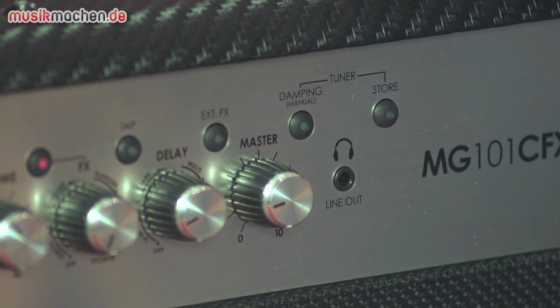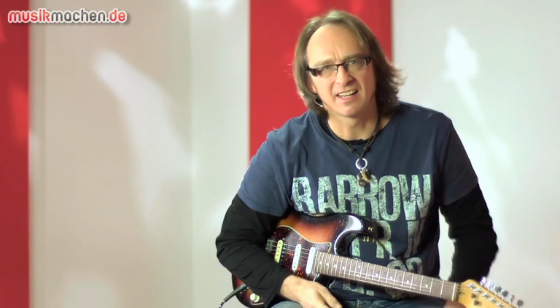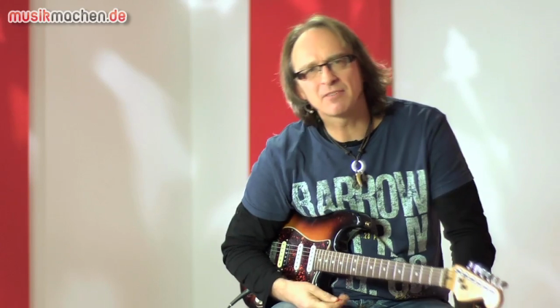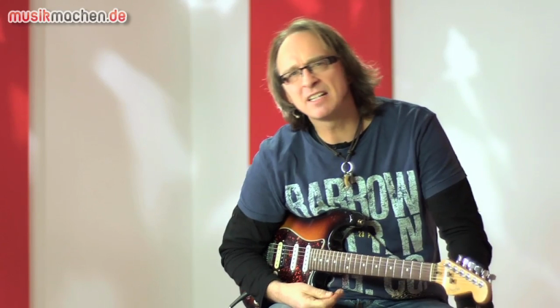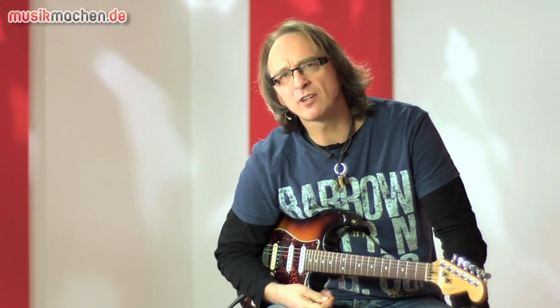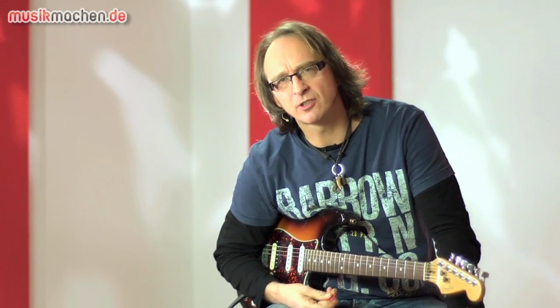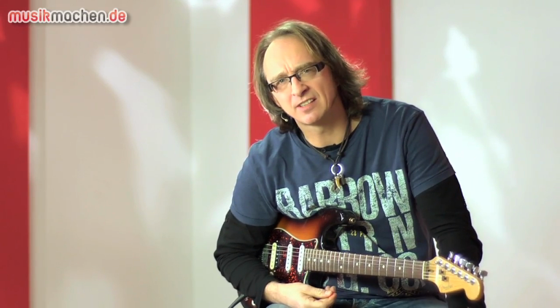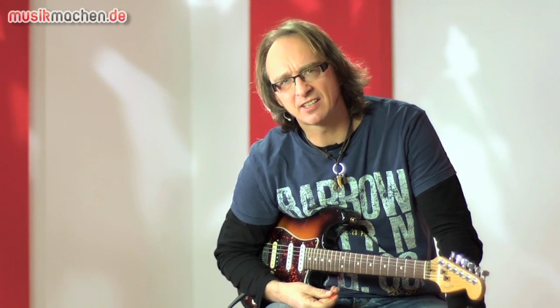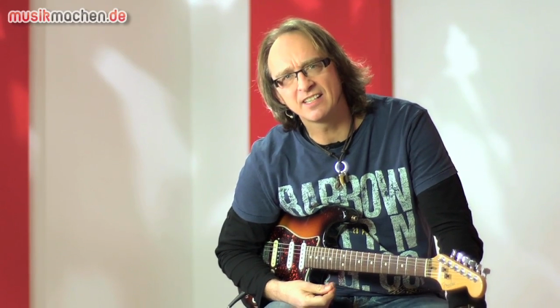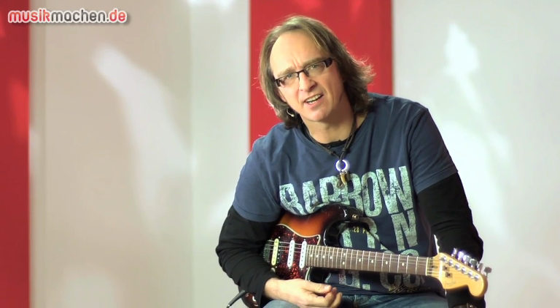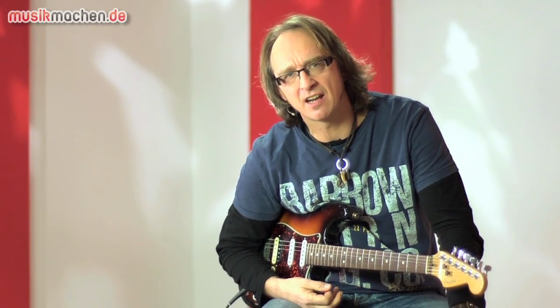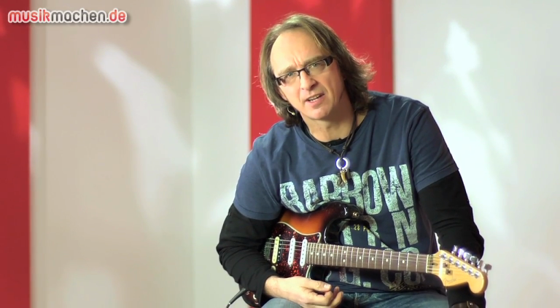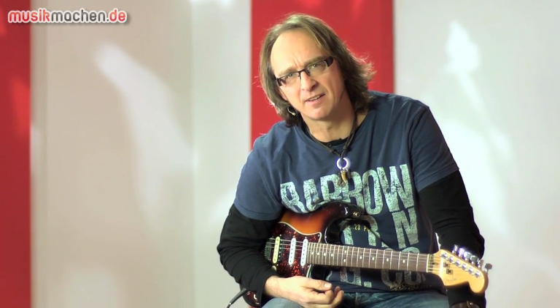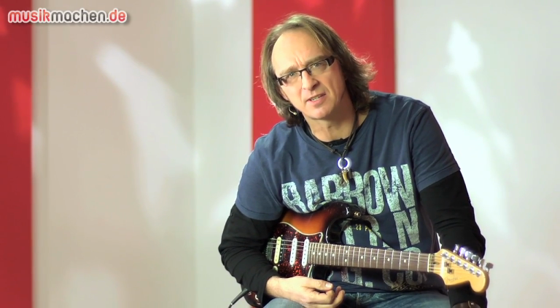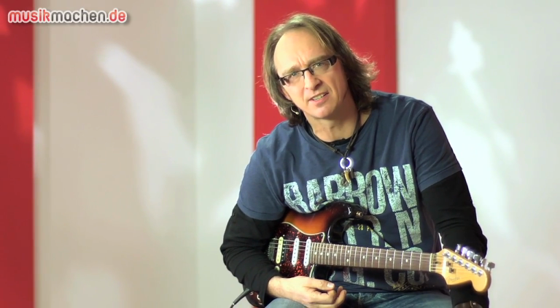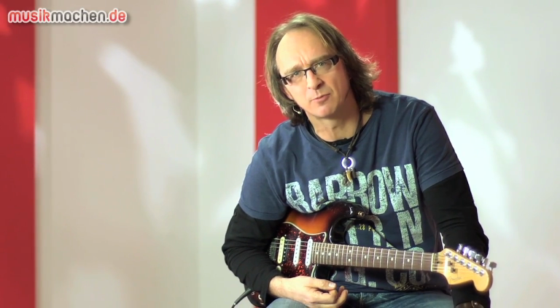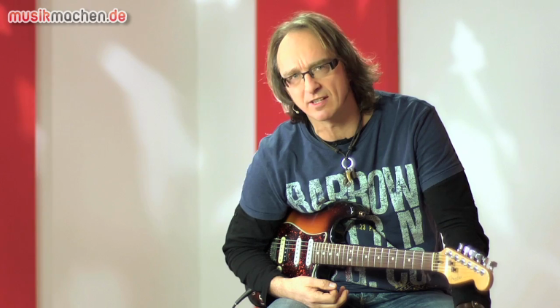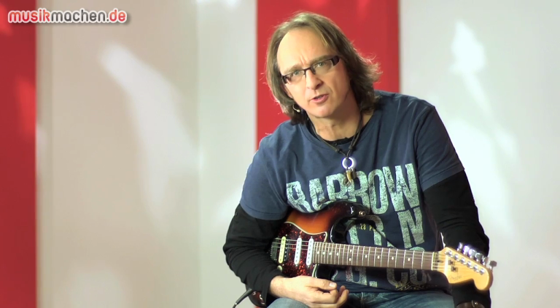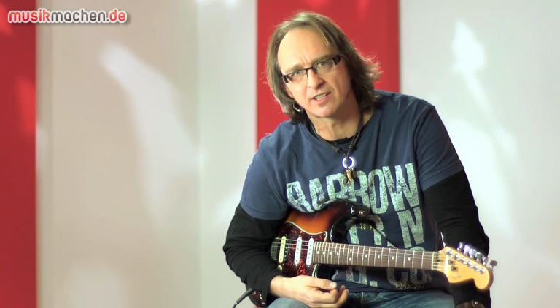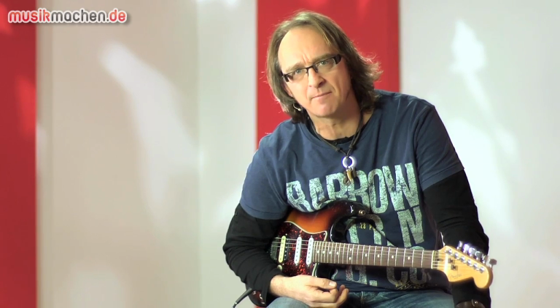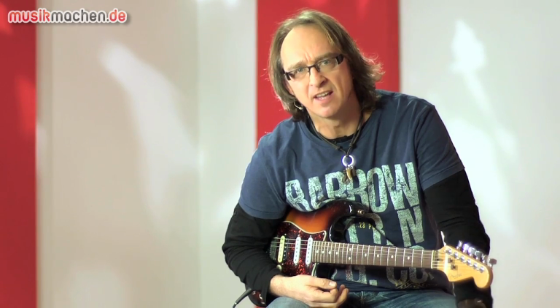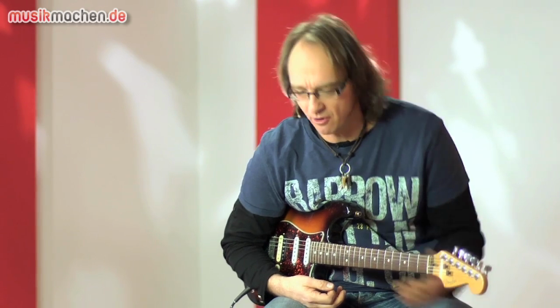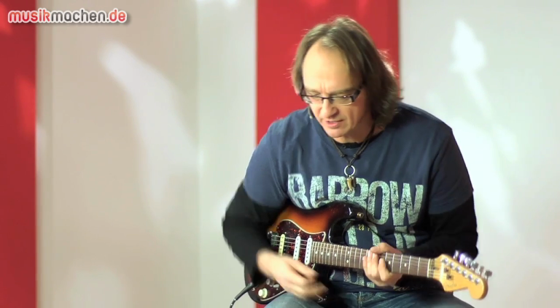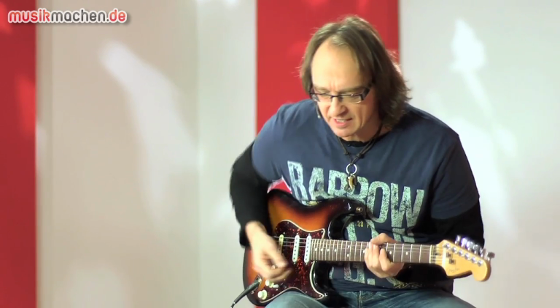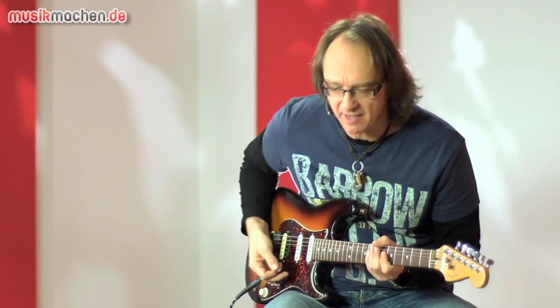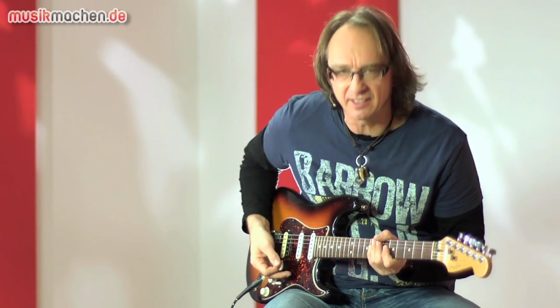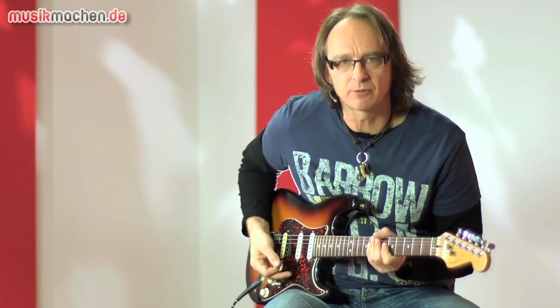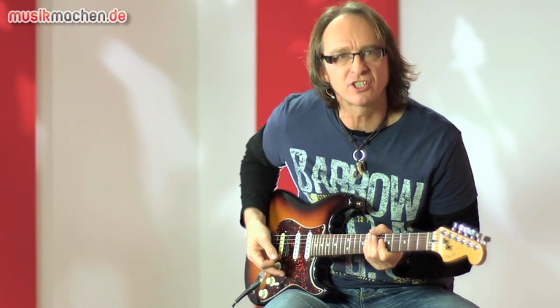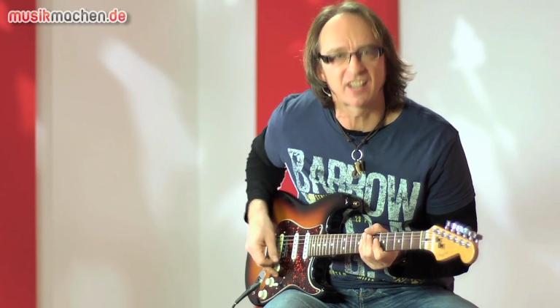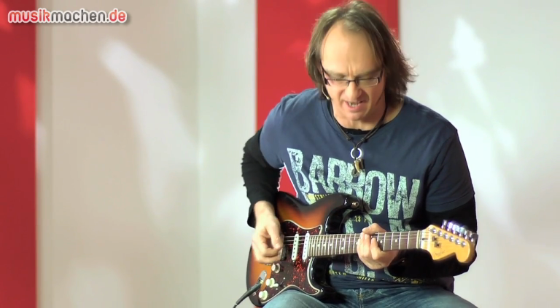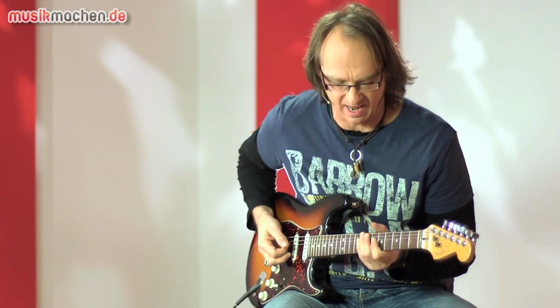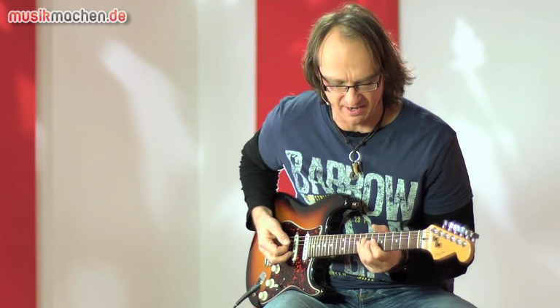Nachdem wir im Intro ja schon den Clean-Kanal mit ein bisschen Modulation gehört haben, hören wir uns jetzt mal den Crunch-Kanal an.